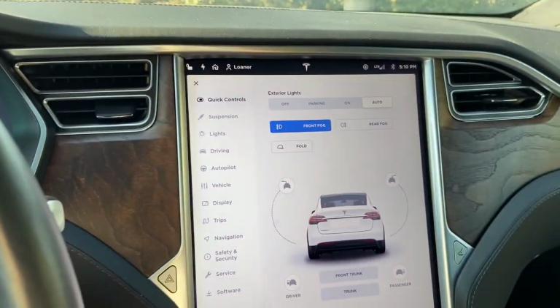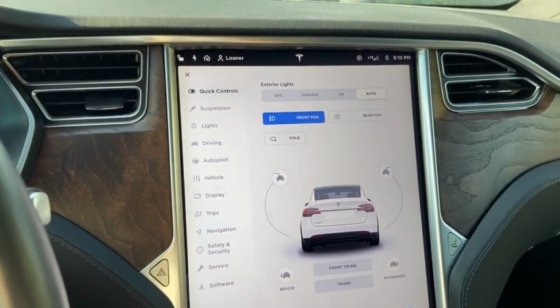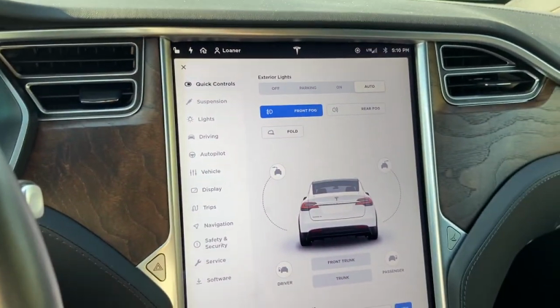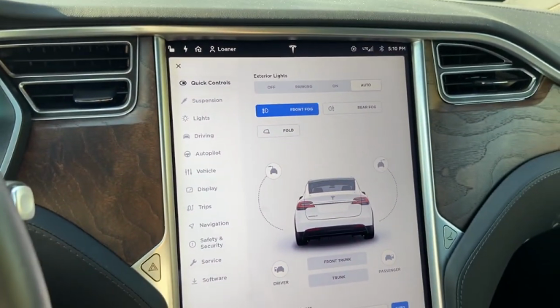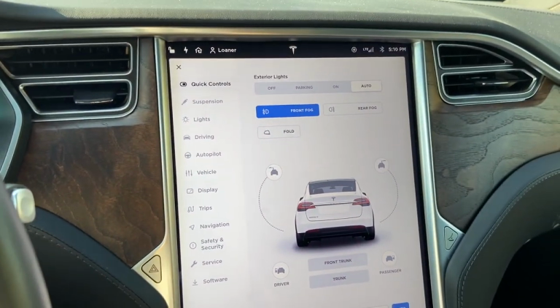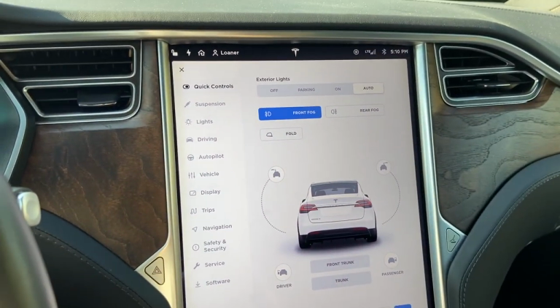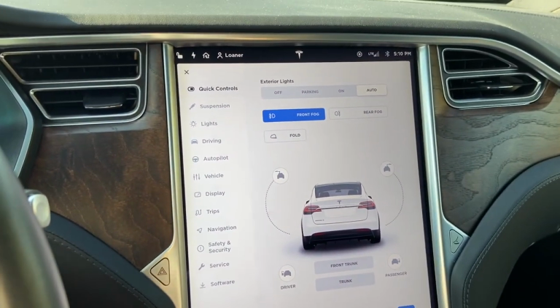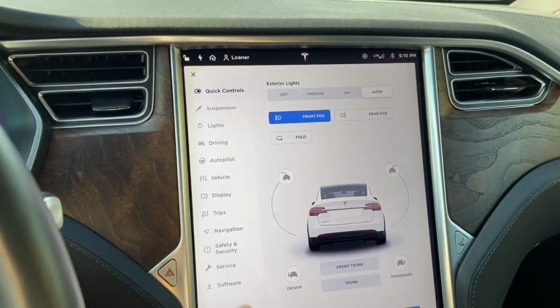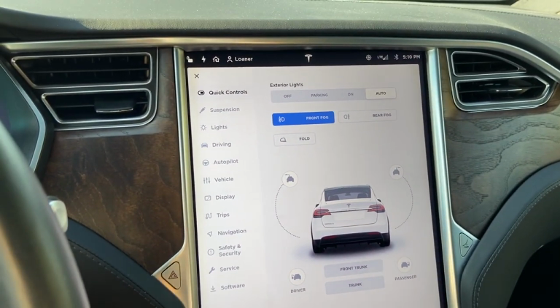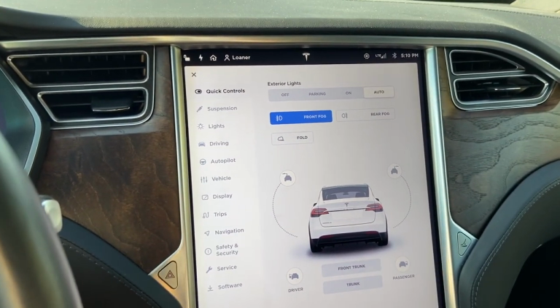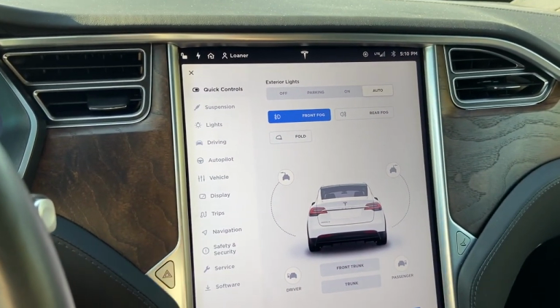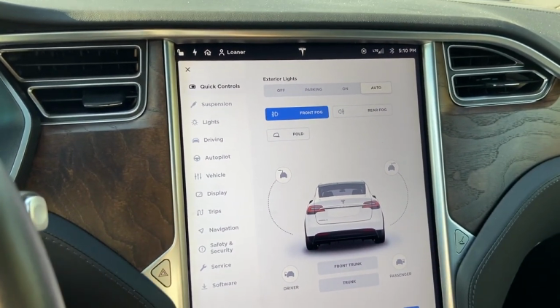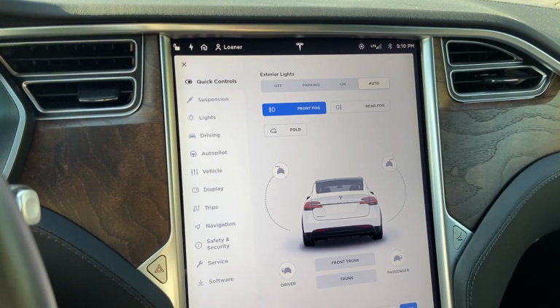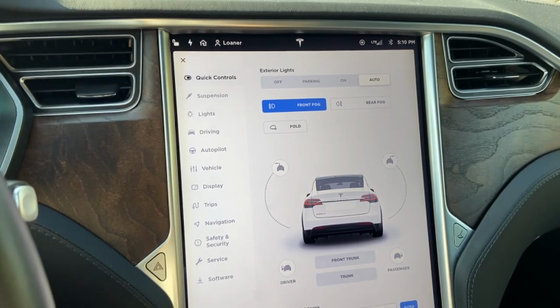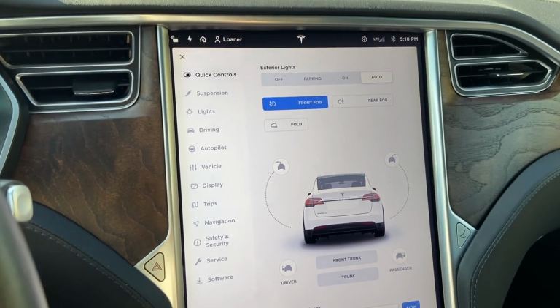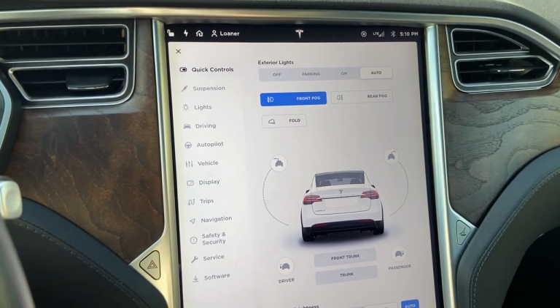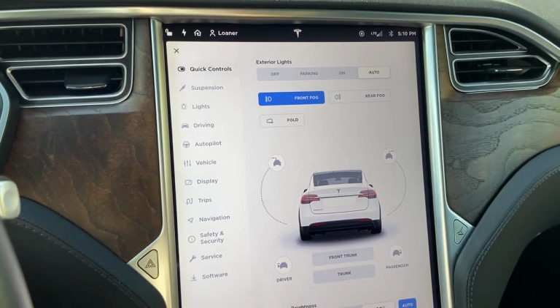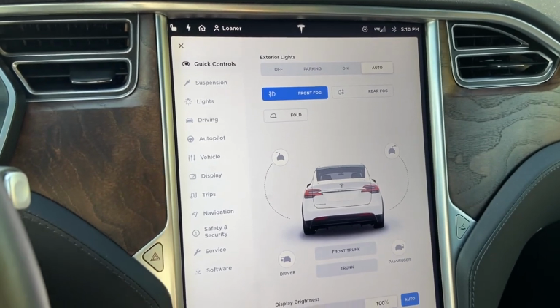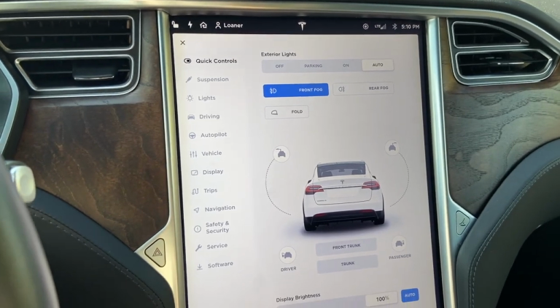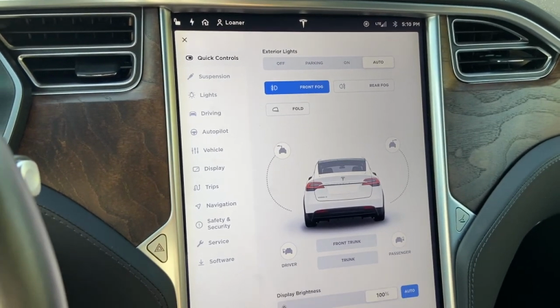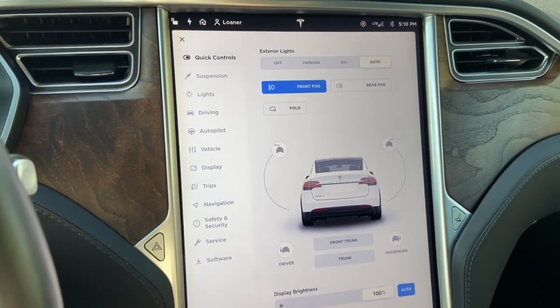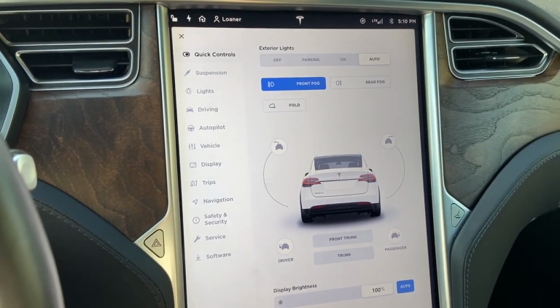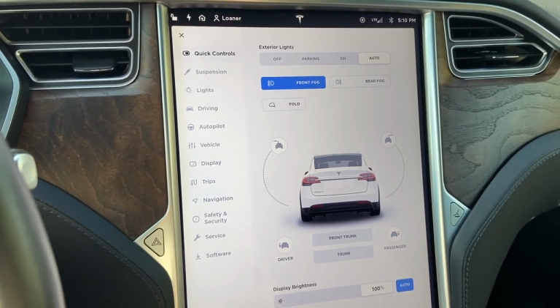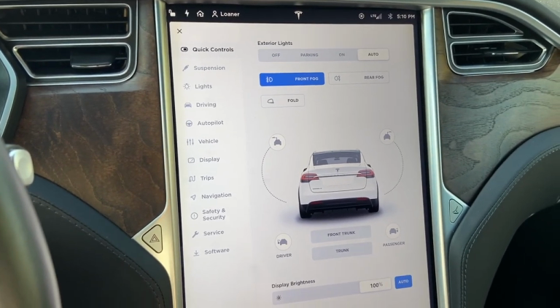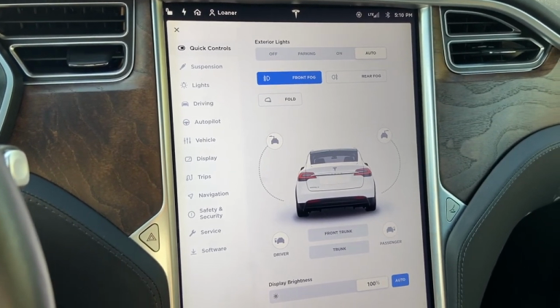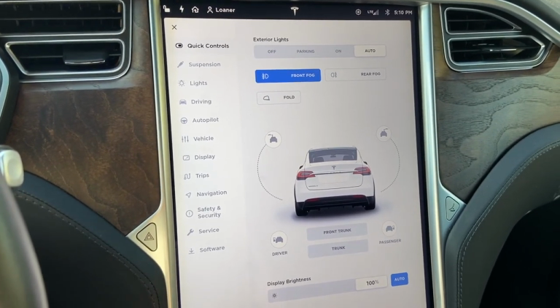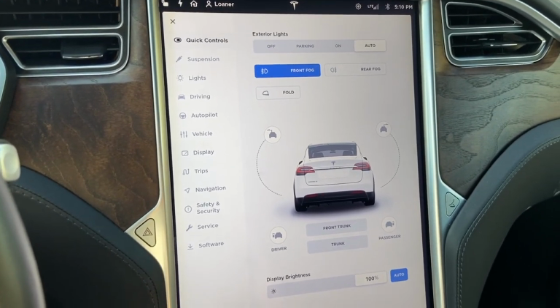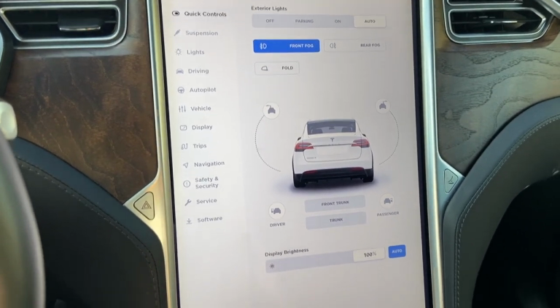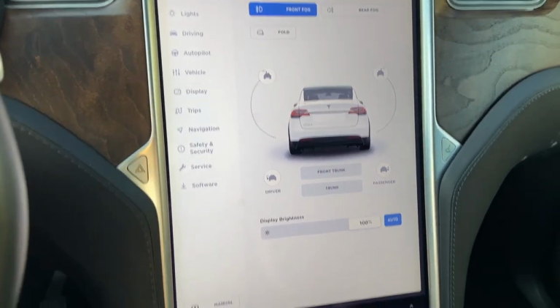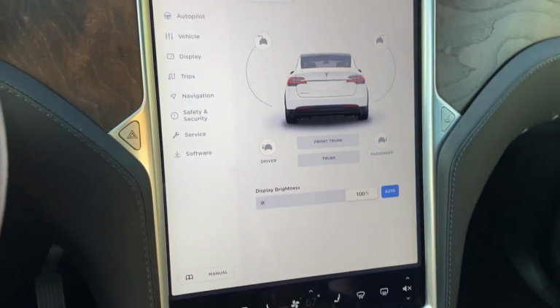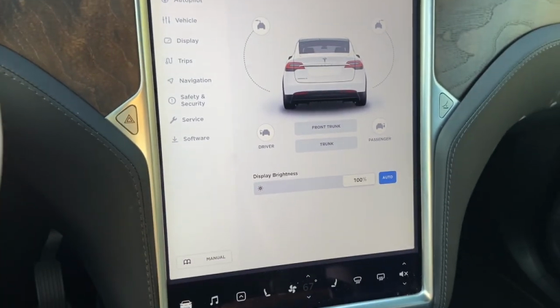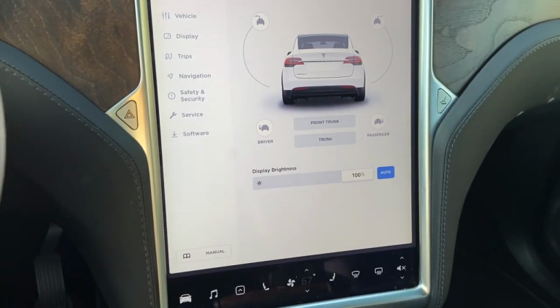That's another big difference. The Model 3 does not have this instrument cluster display — everything's just in the center. But for this car, the center screen is just for maps and settings, and it's also a vertical layout.